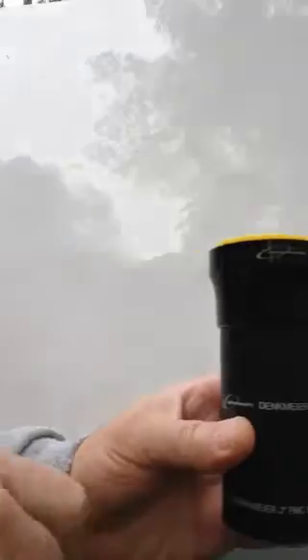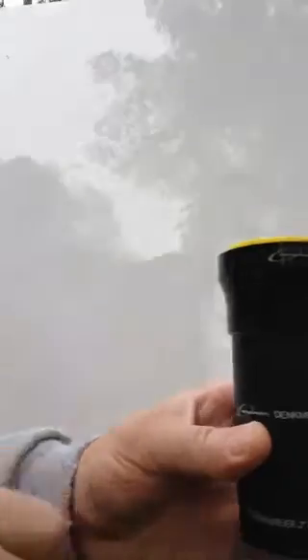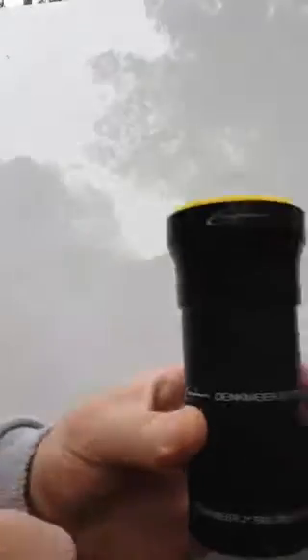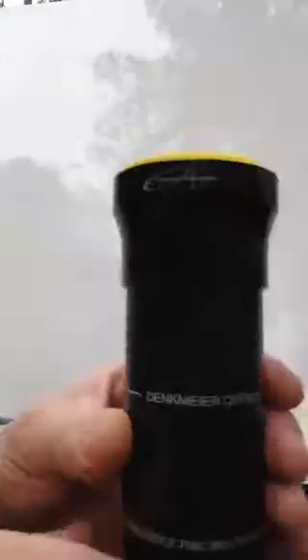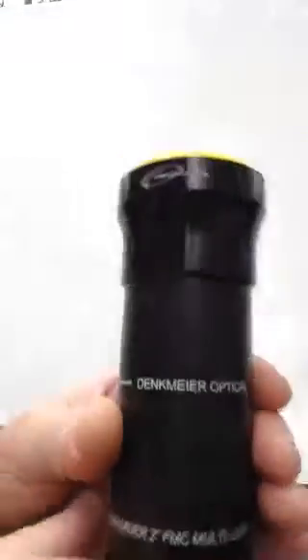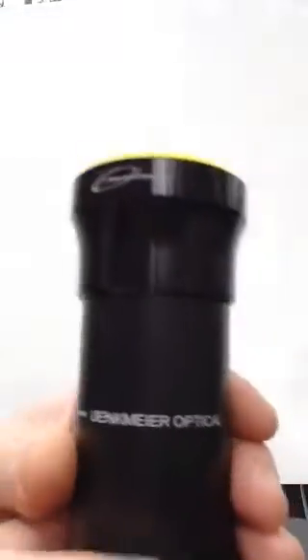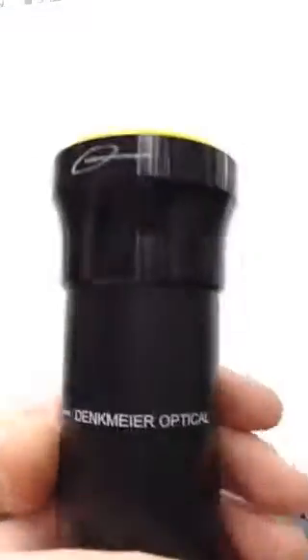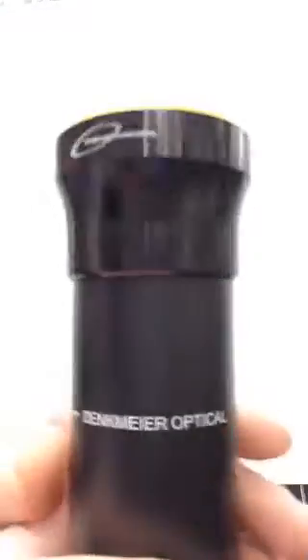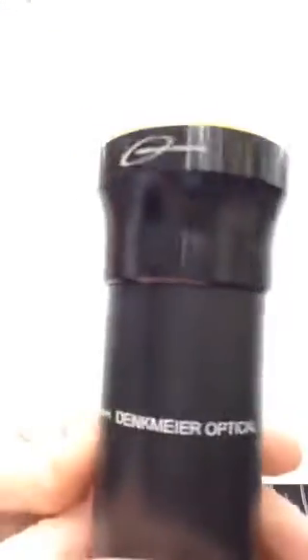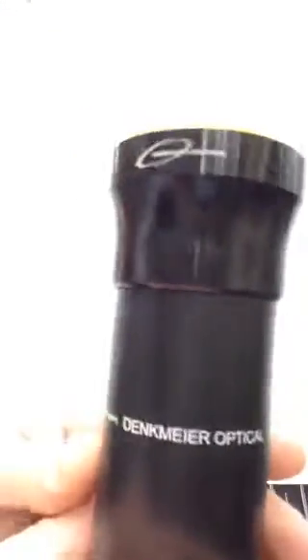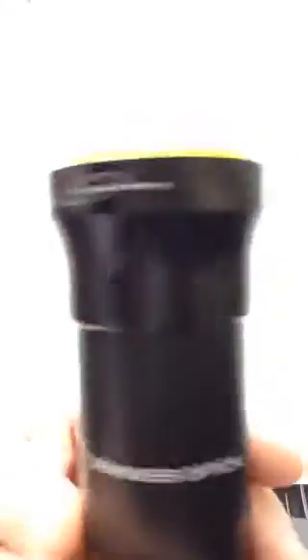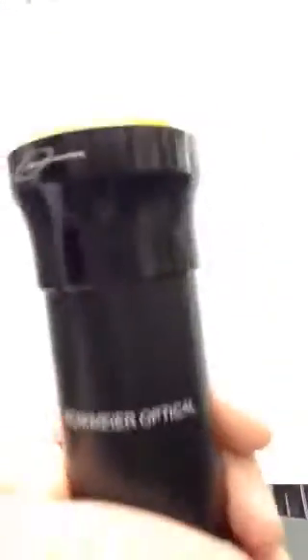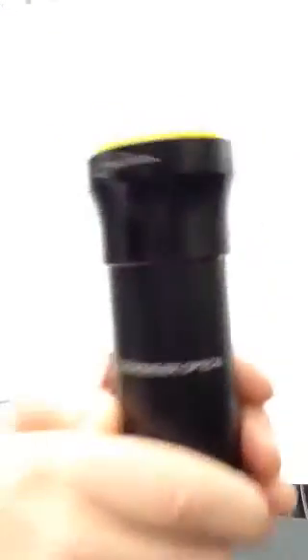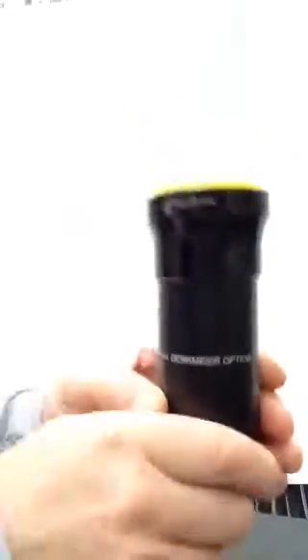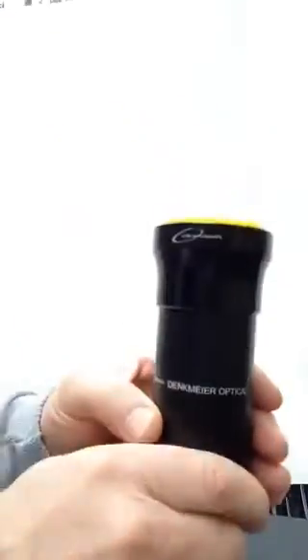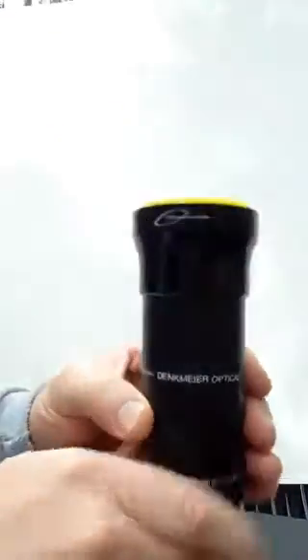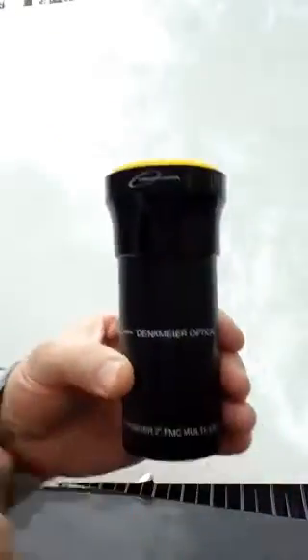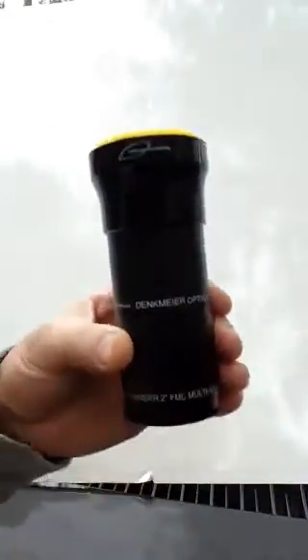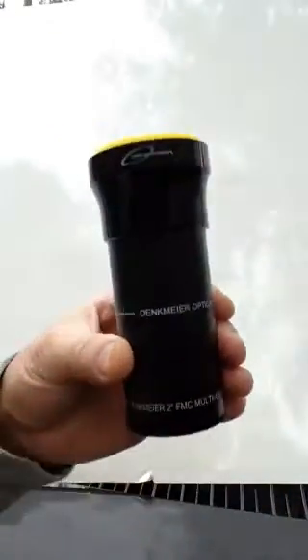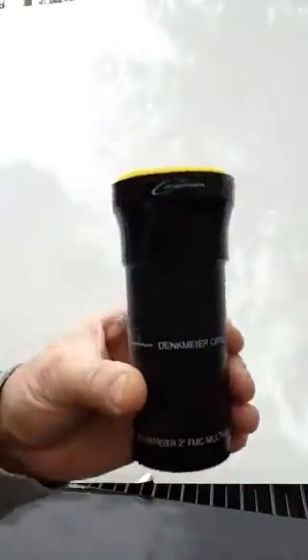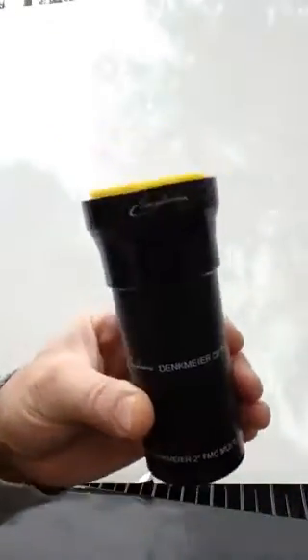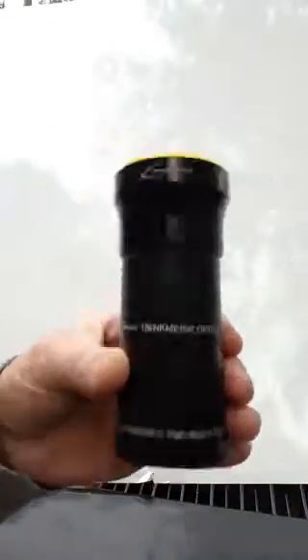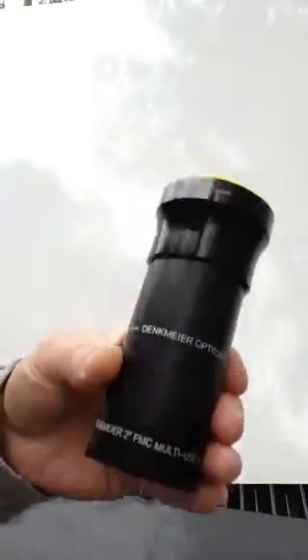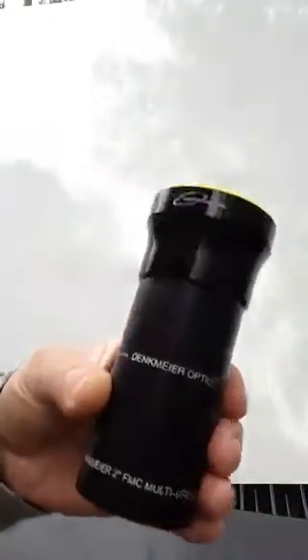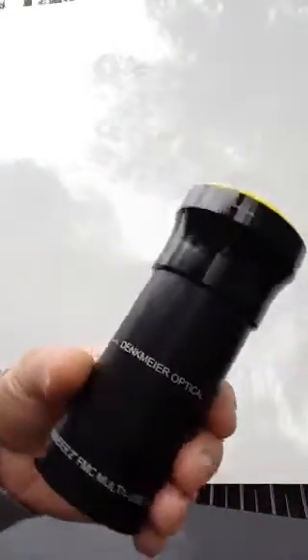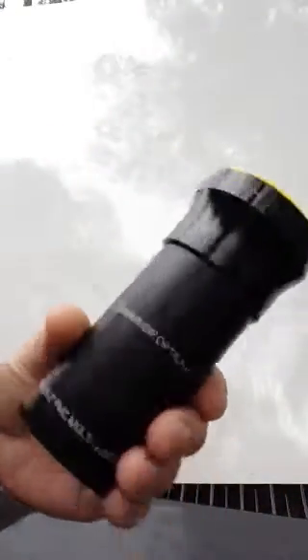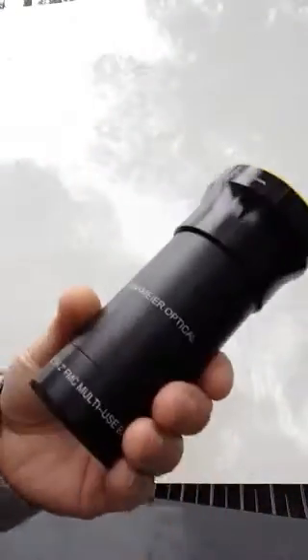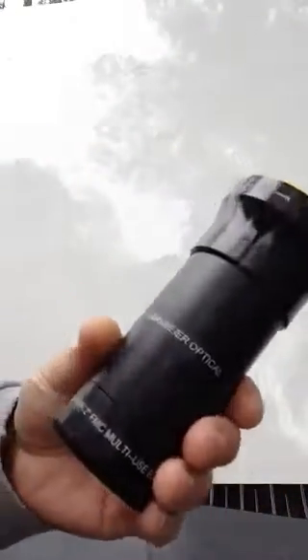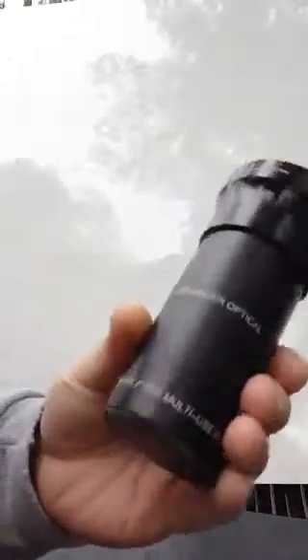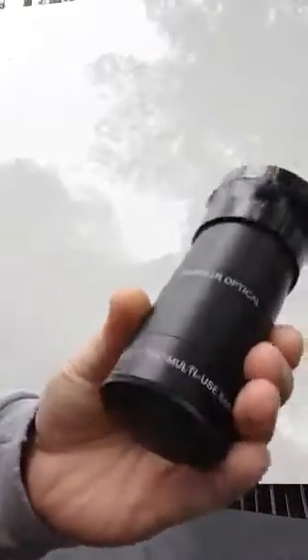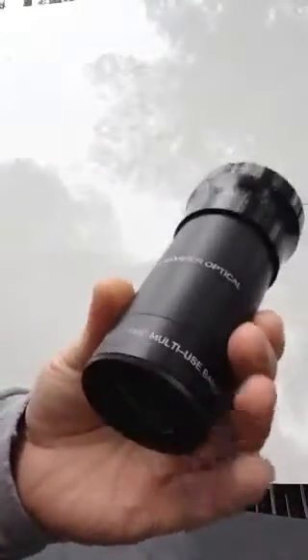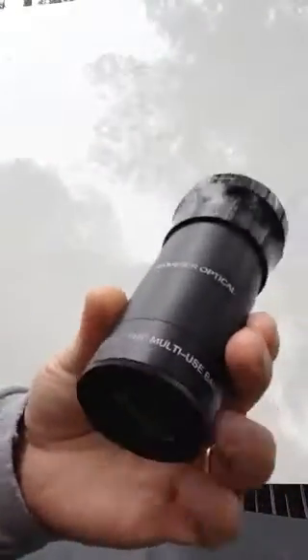Hi, this is Russ Letterman, and I'm here to show you the new 2-inch Barlow that we've produced.